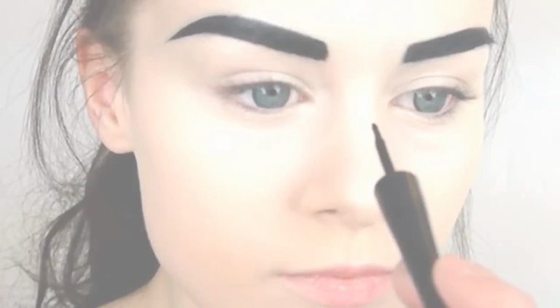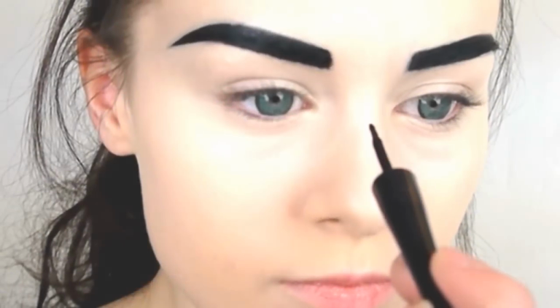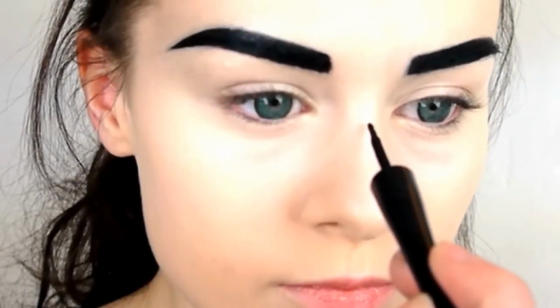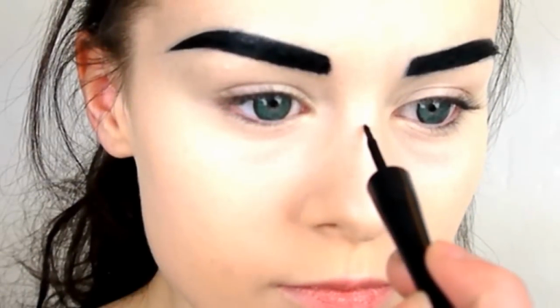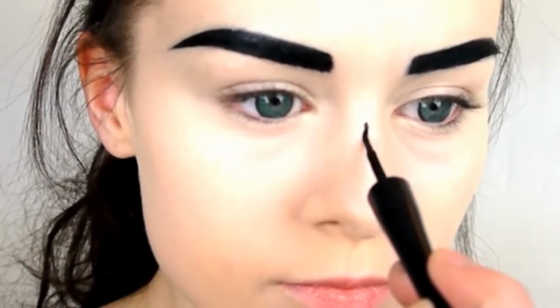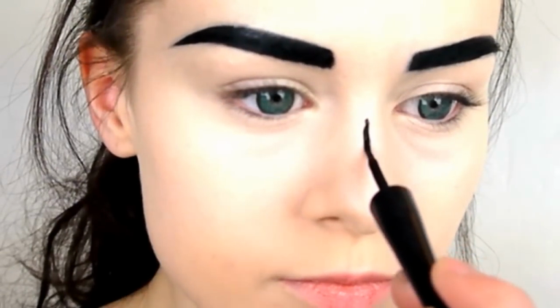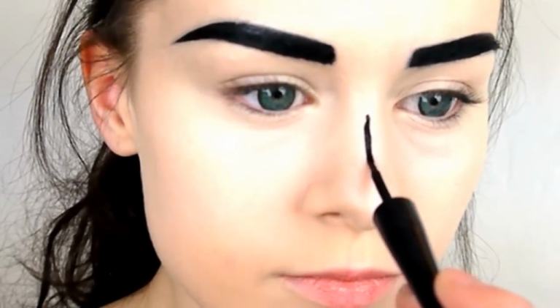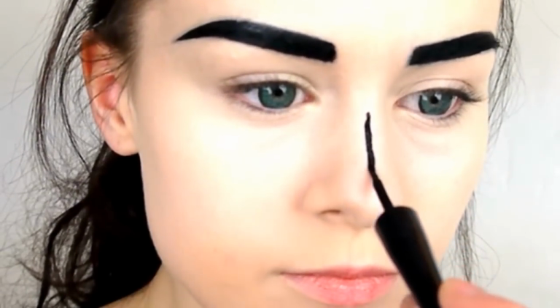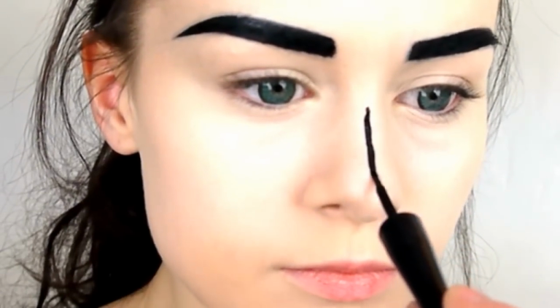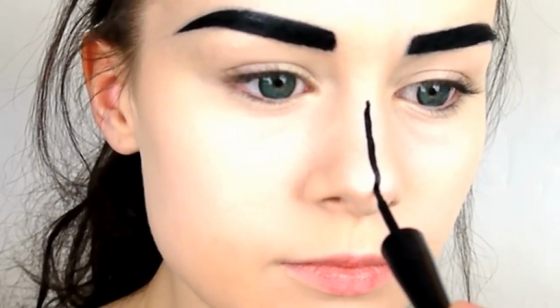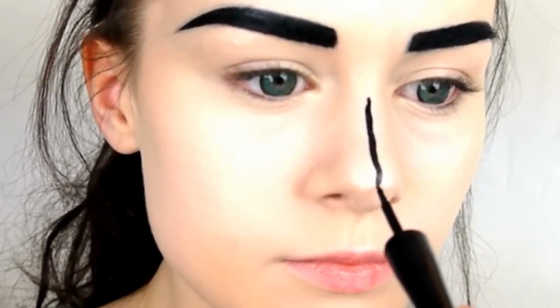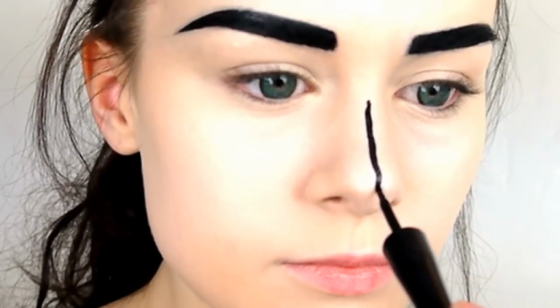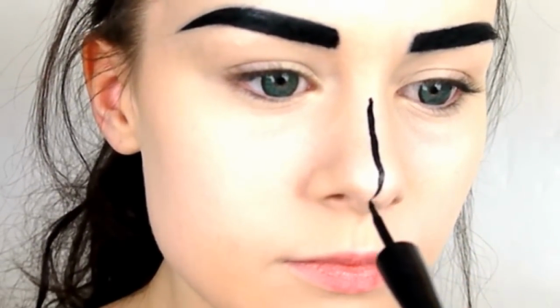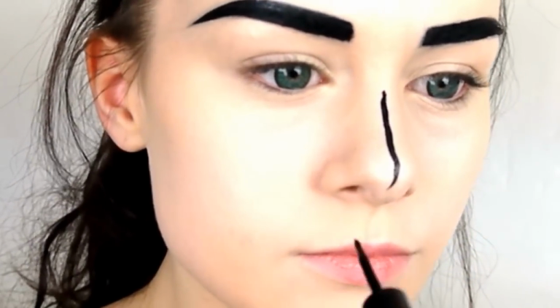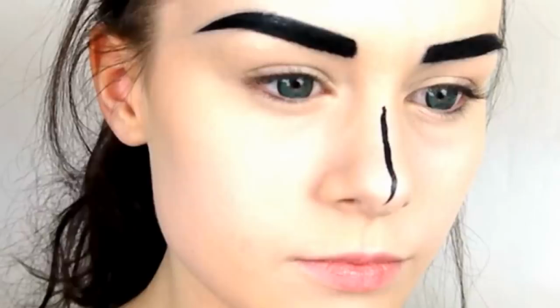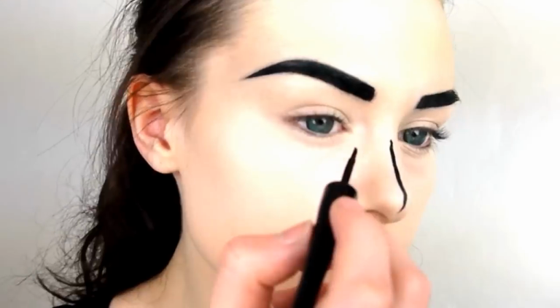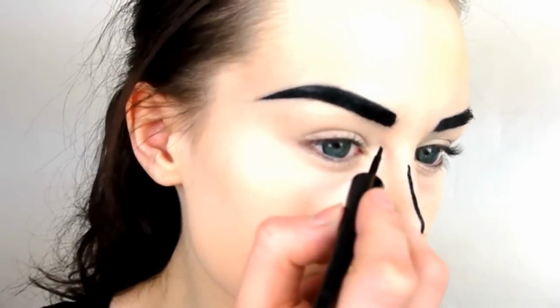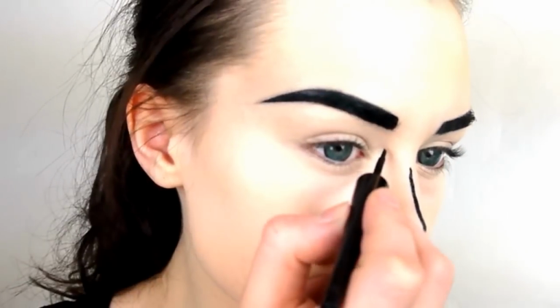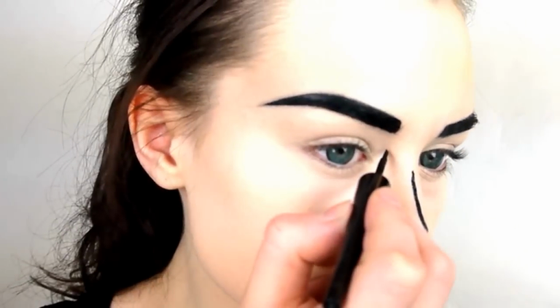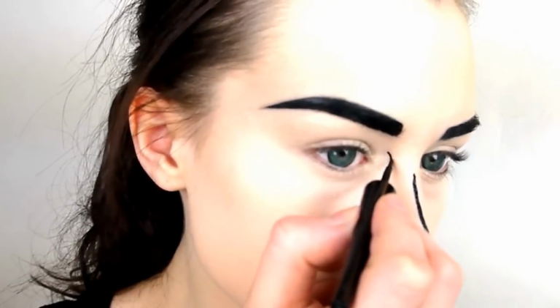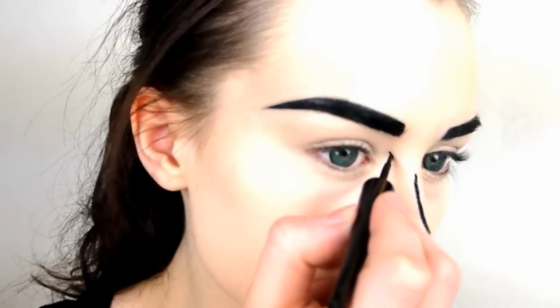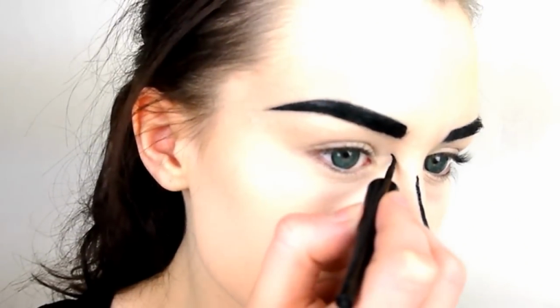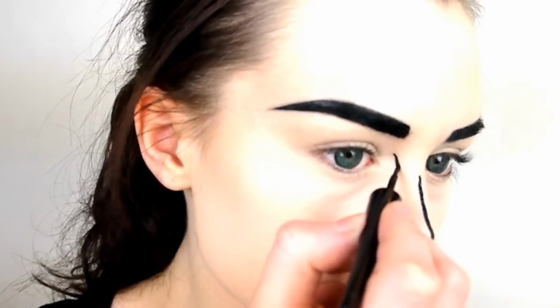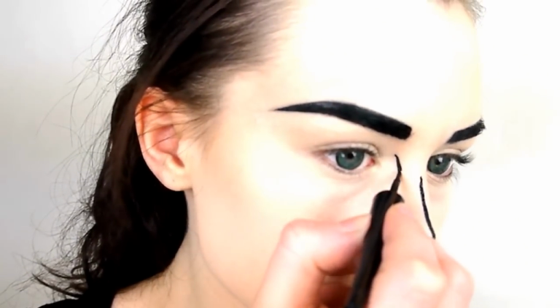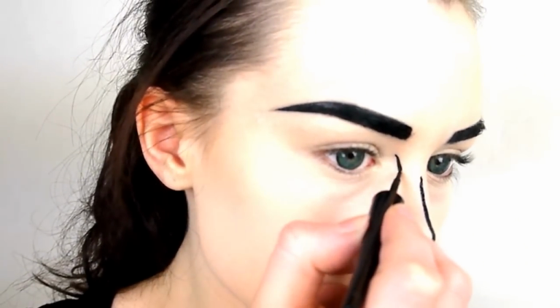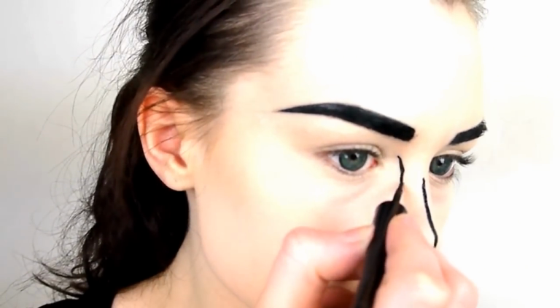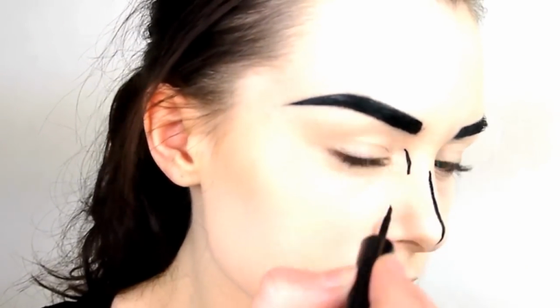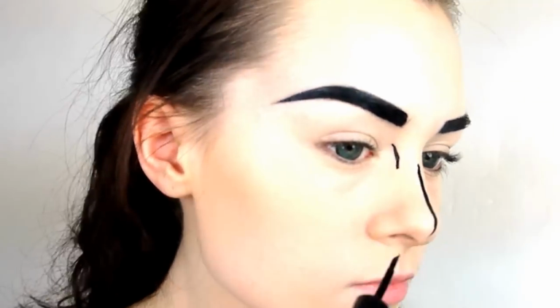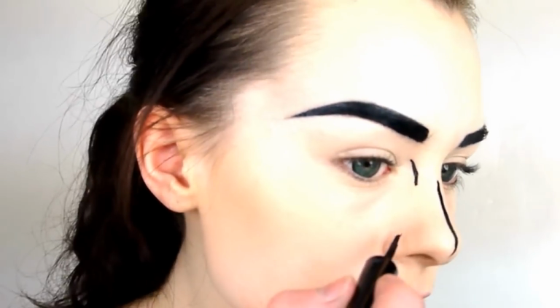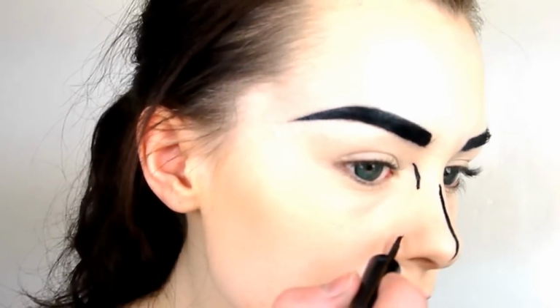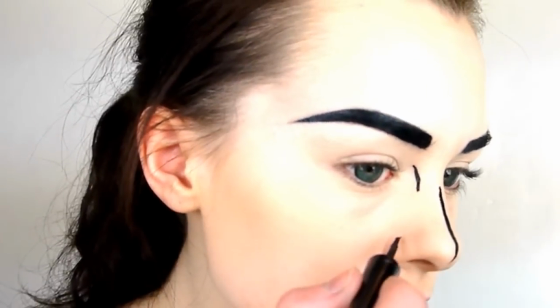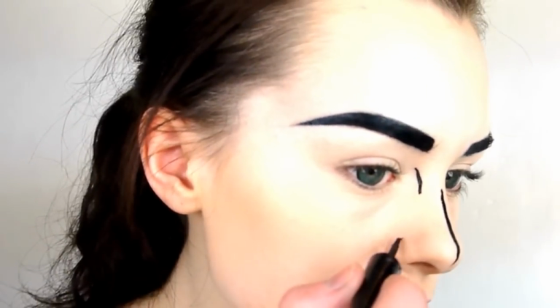Draw a squiggly line down the centre of the nose, then draw lines either side of the bridge of the nose and around the nostrils.